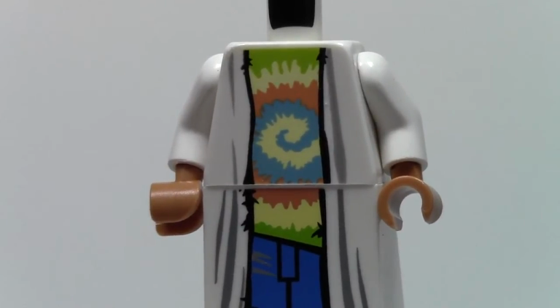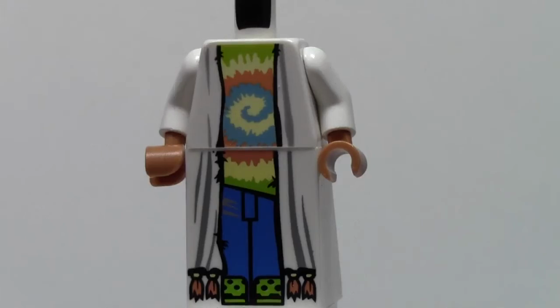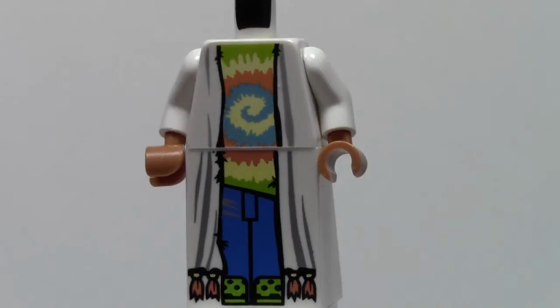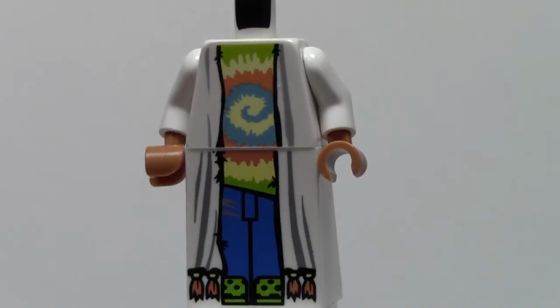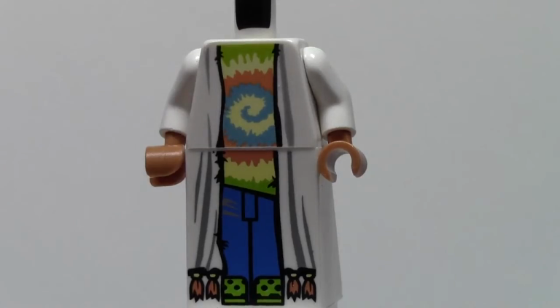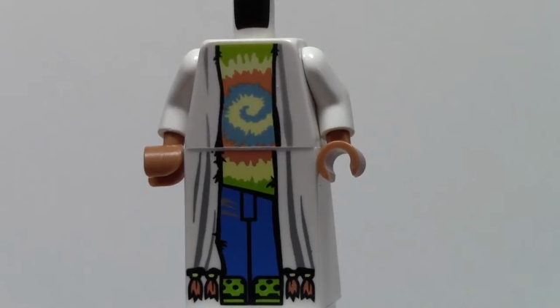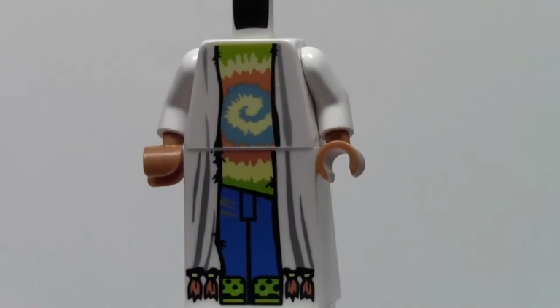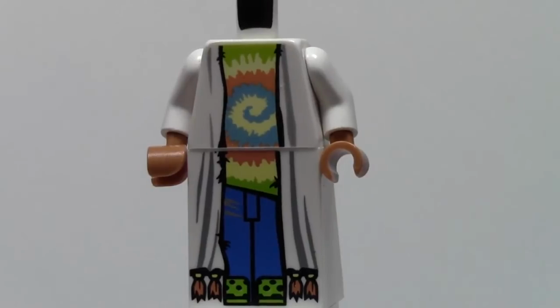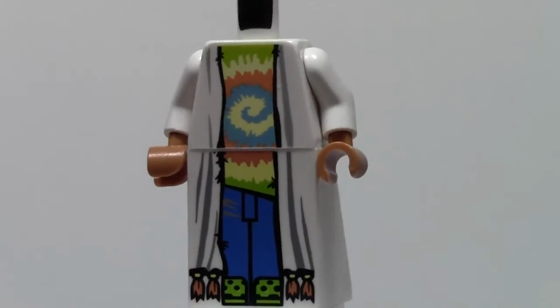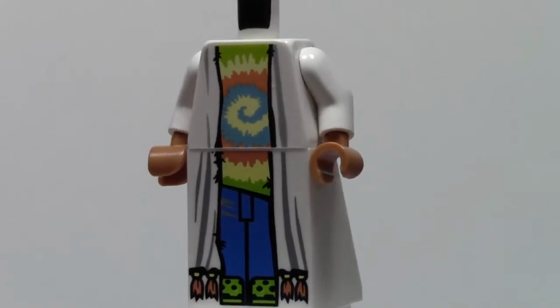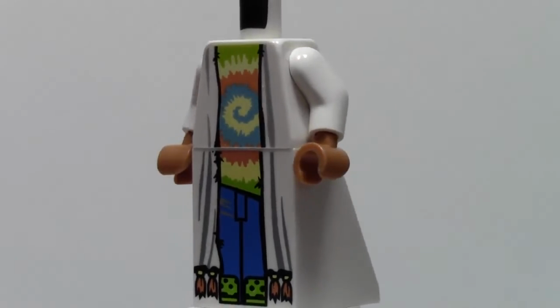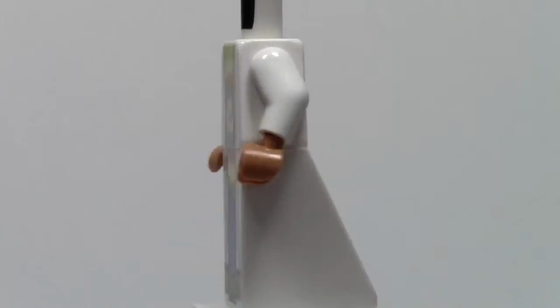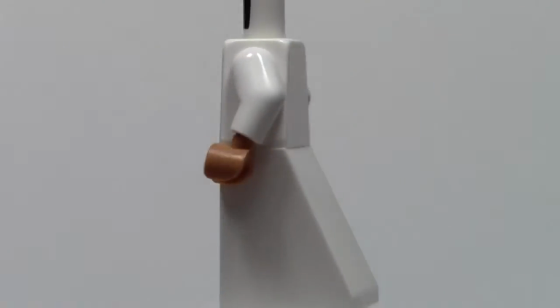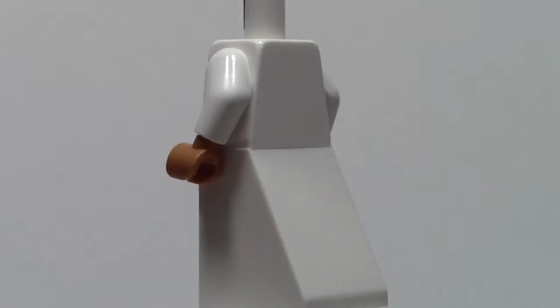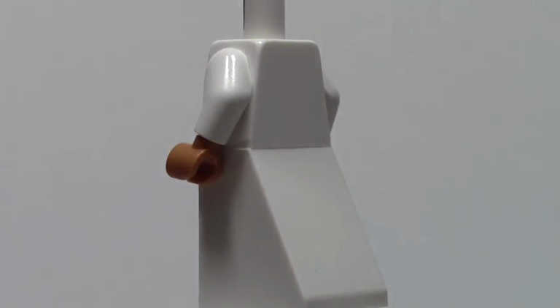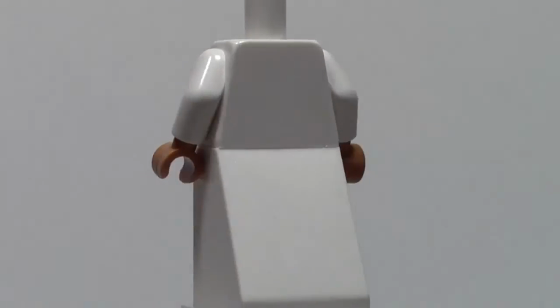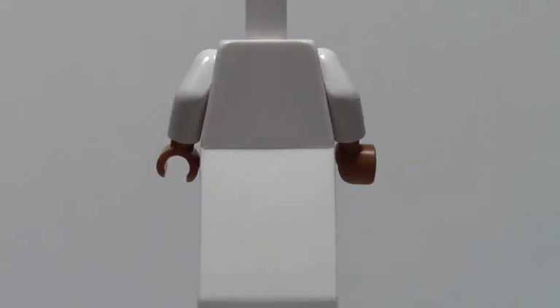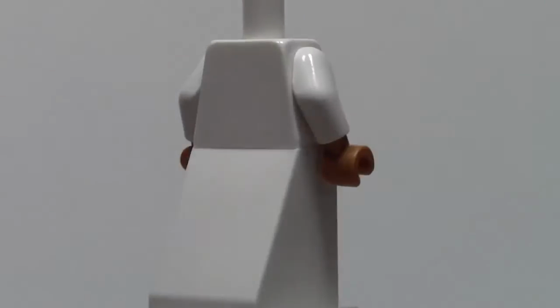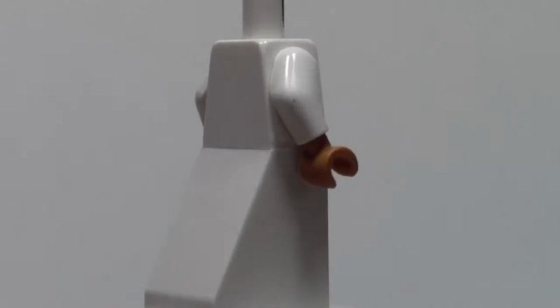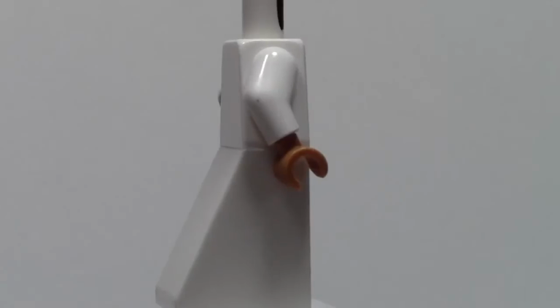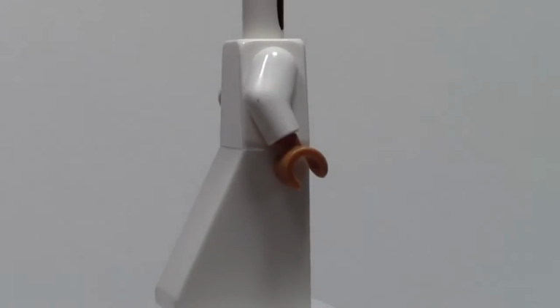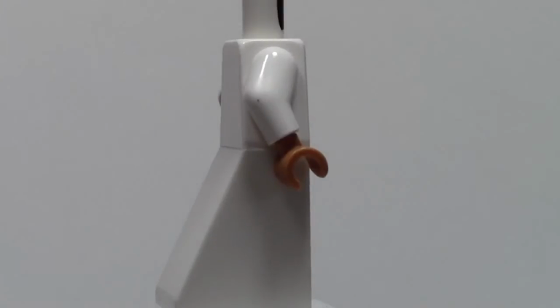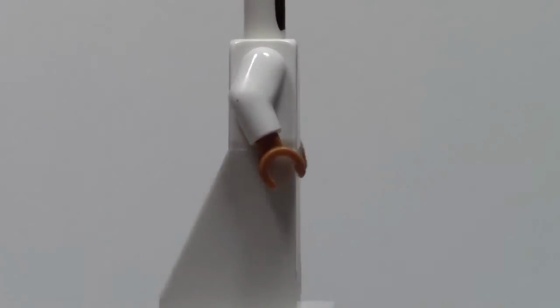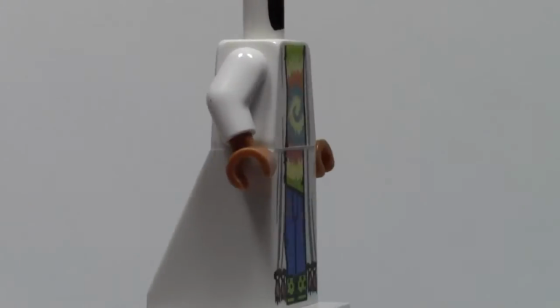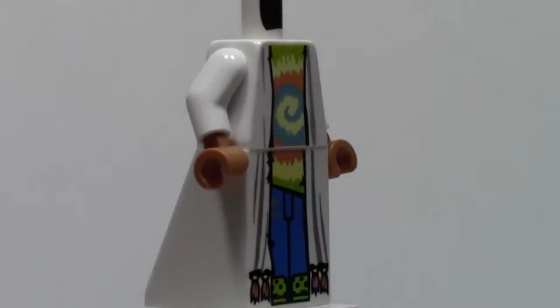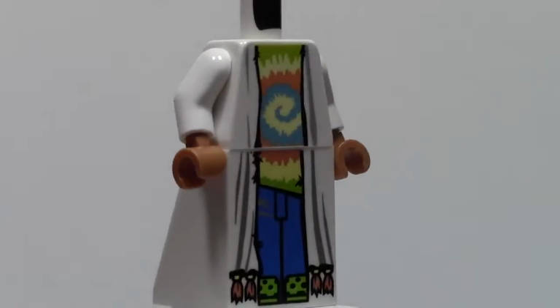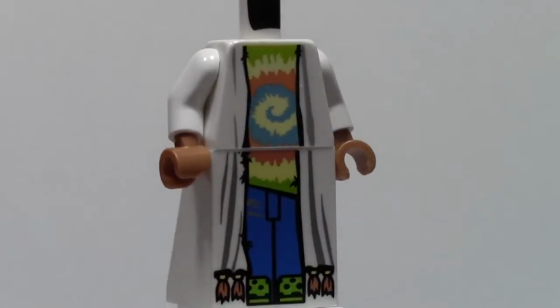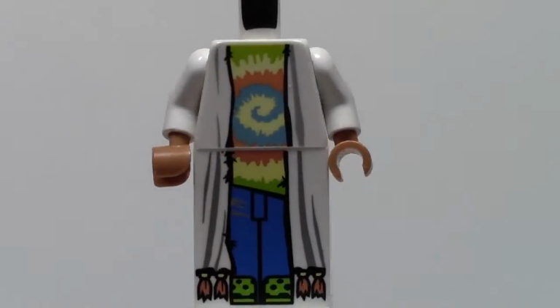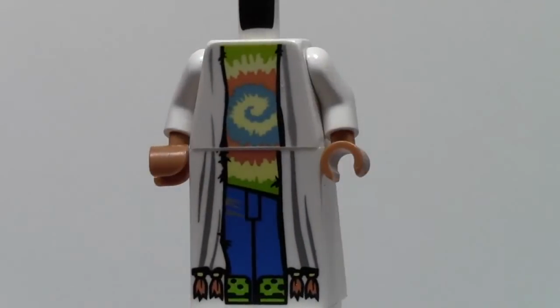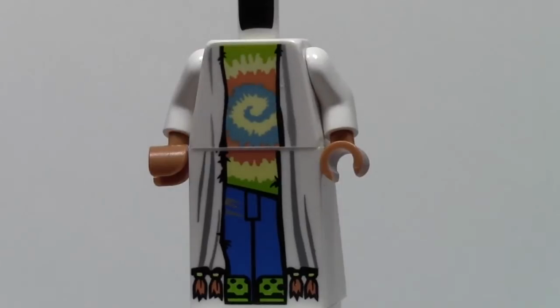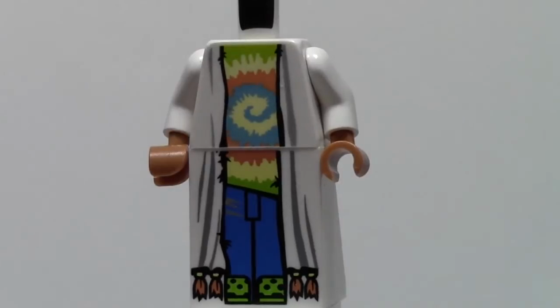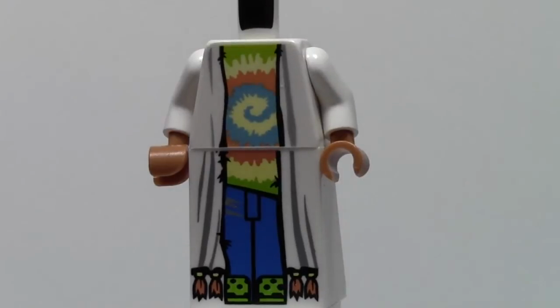Sometimes you just don't get the full effect of what it really looks like without the cape and the head and all that stuff on.